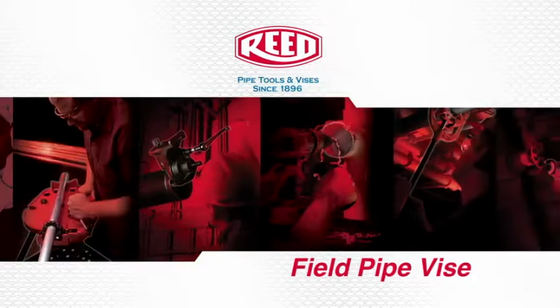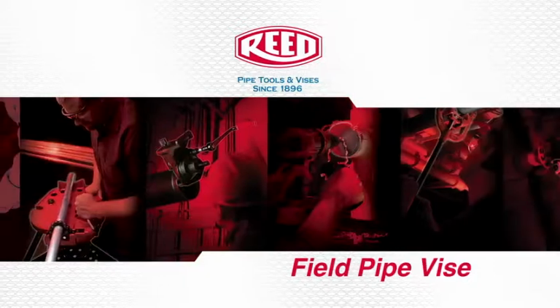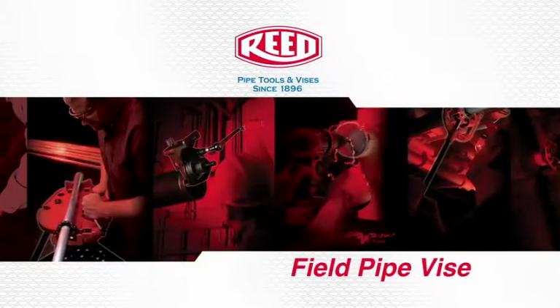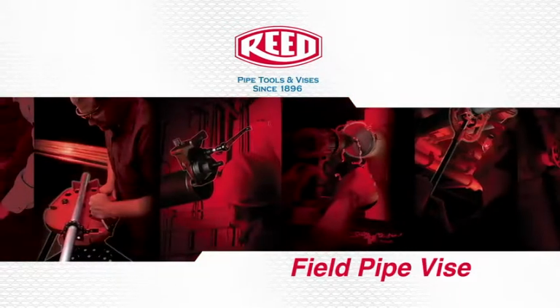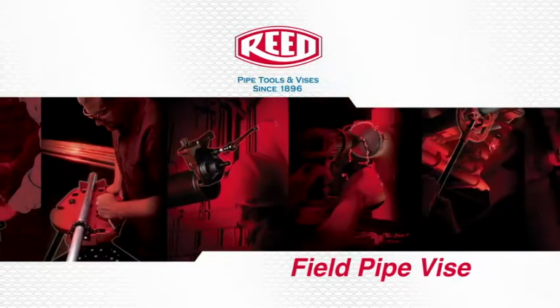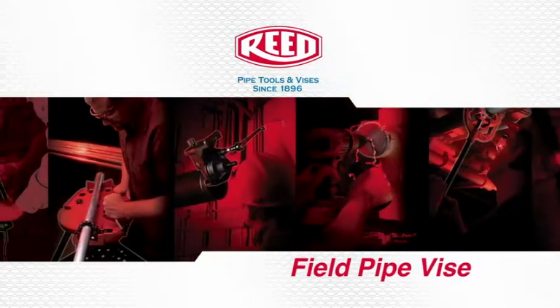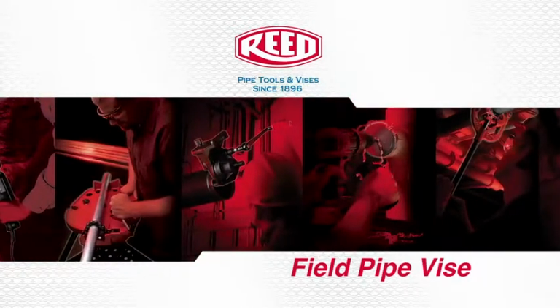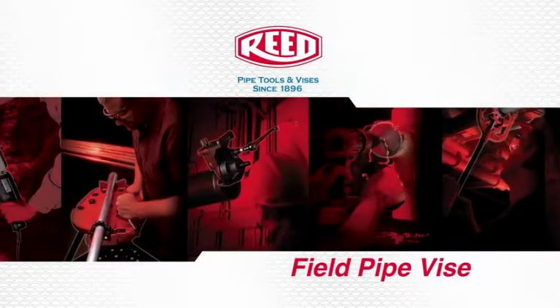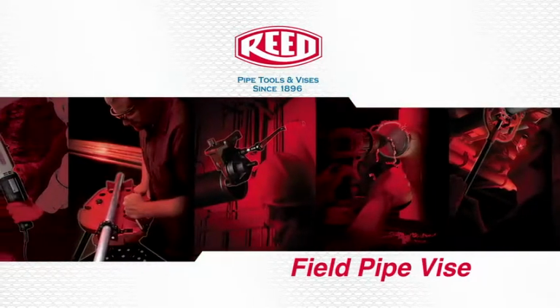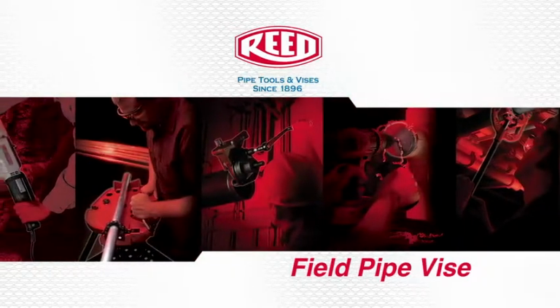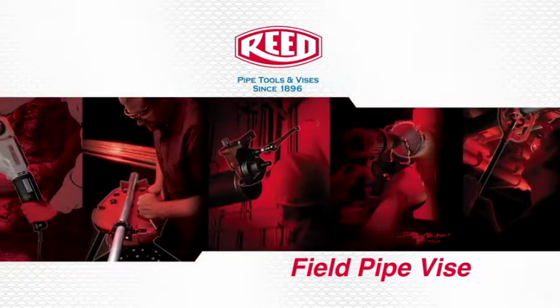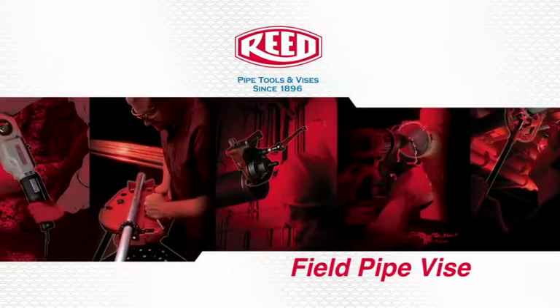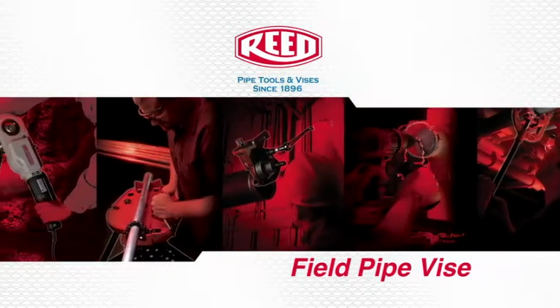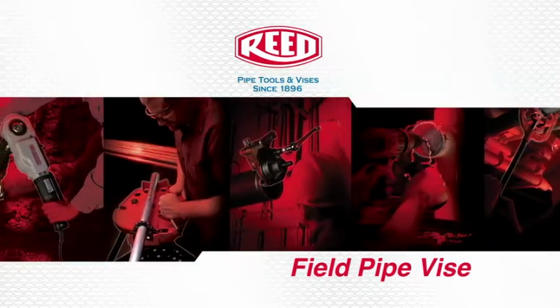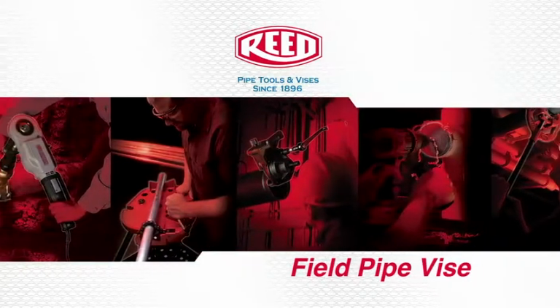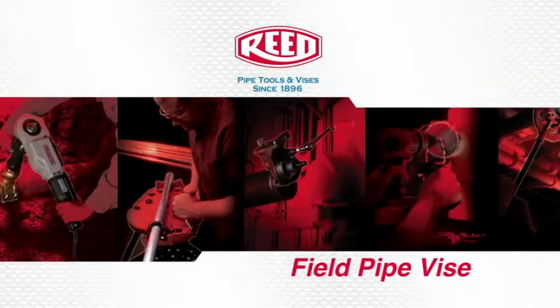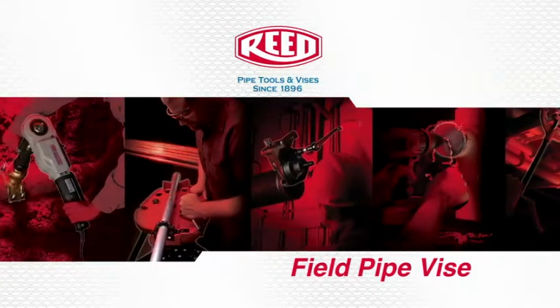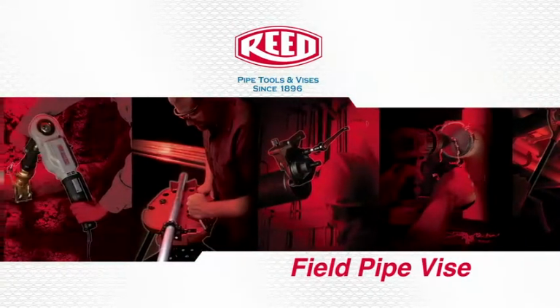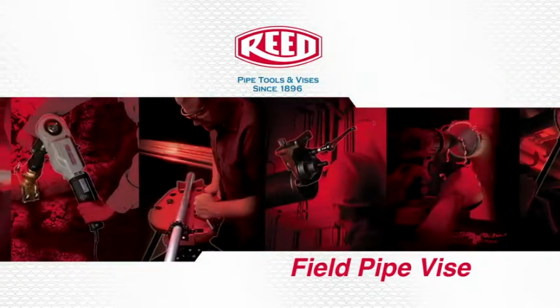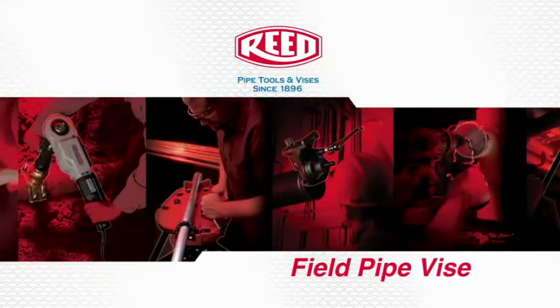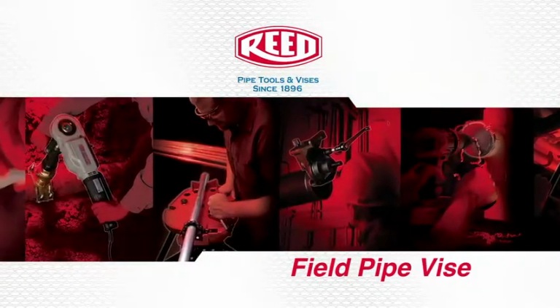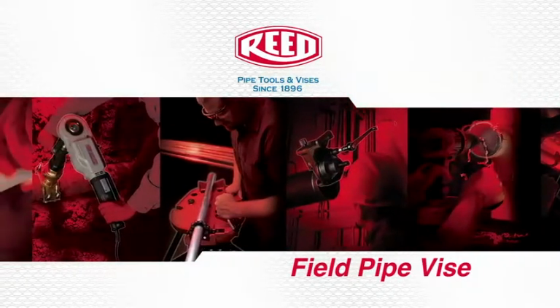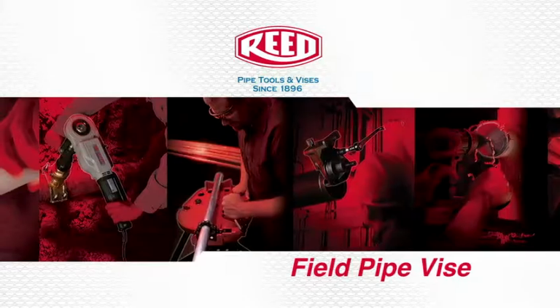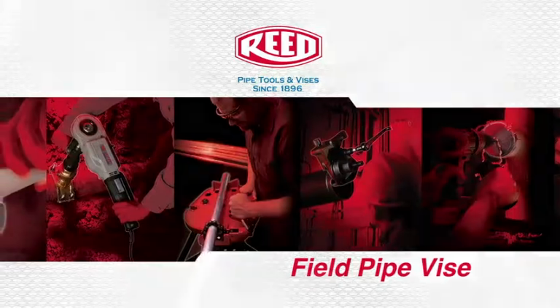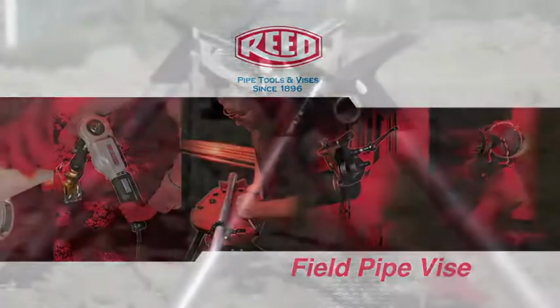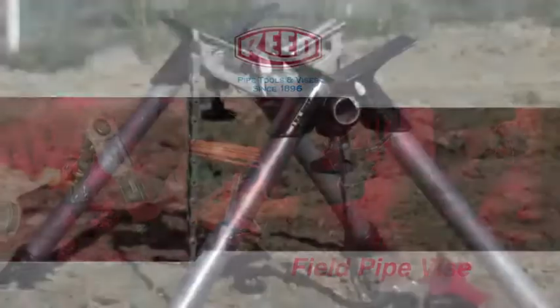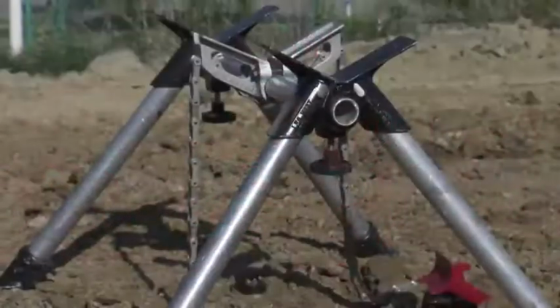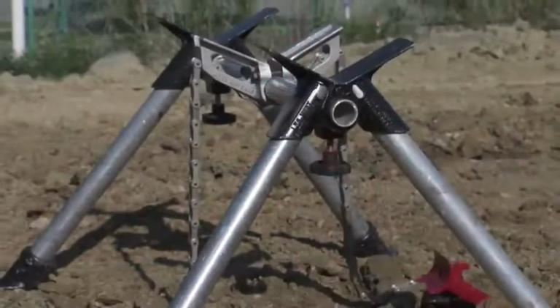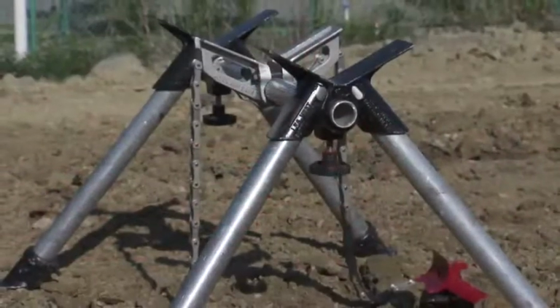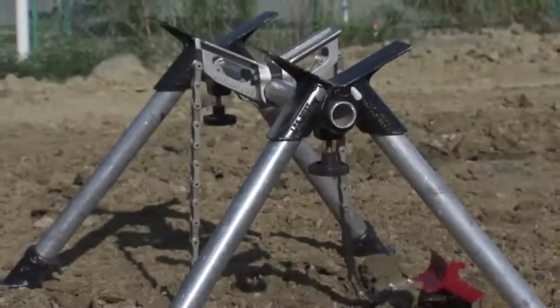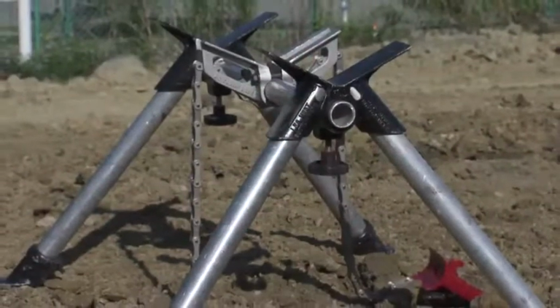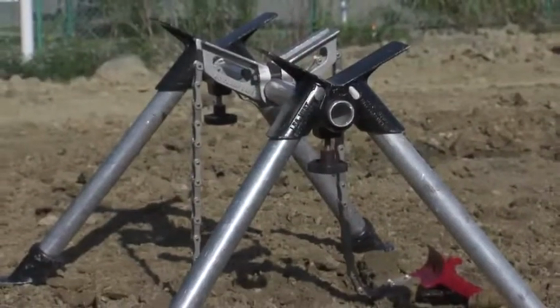The following demonstration is for the proper assembly of the Reed FPV-20 field pipe vise.